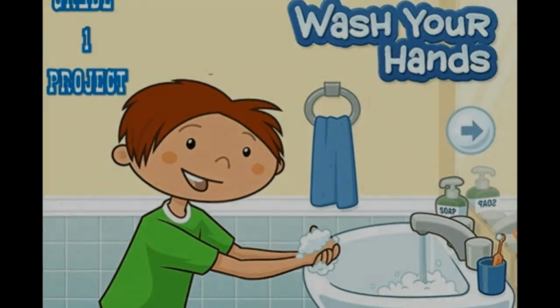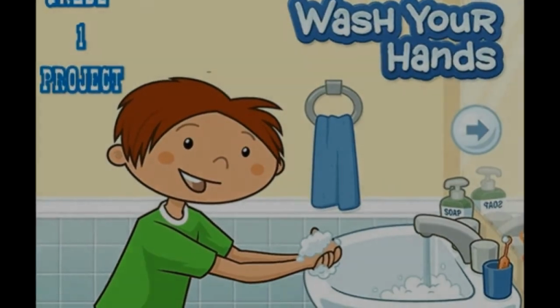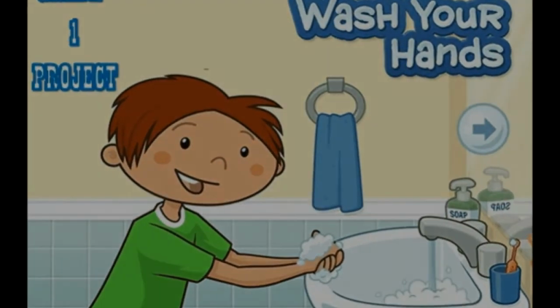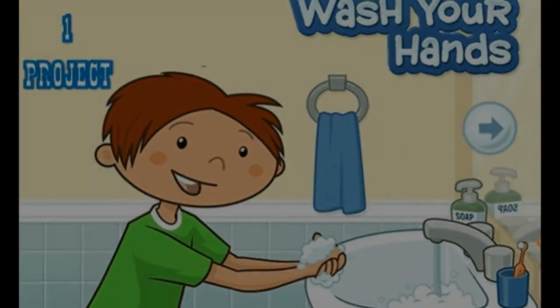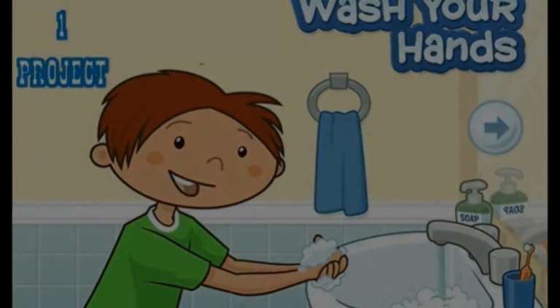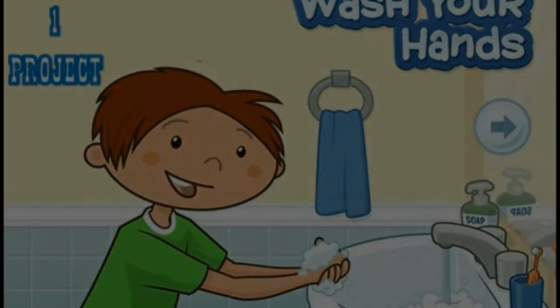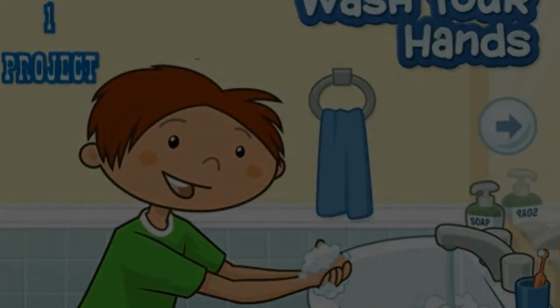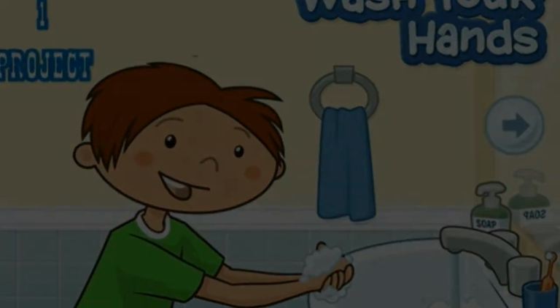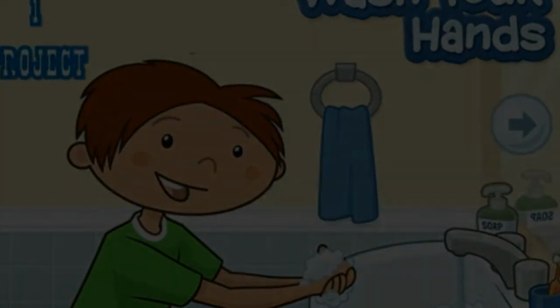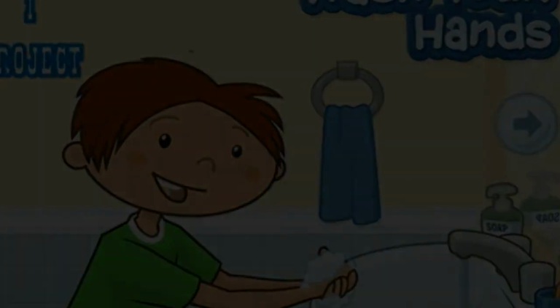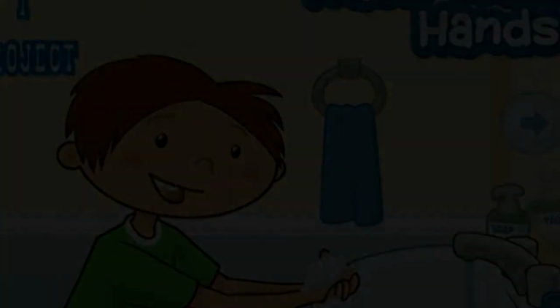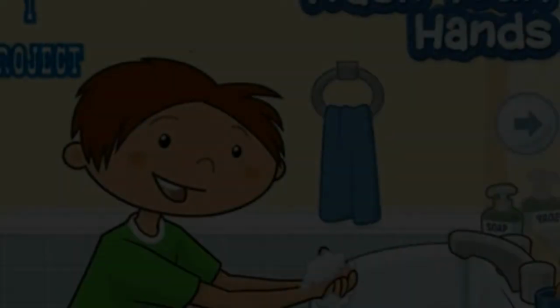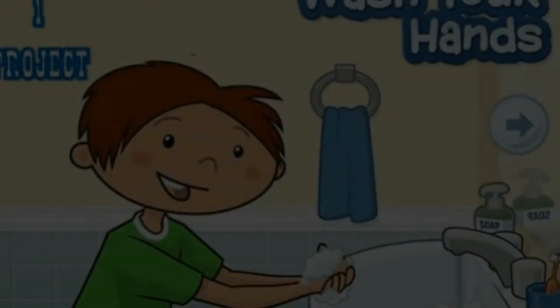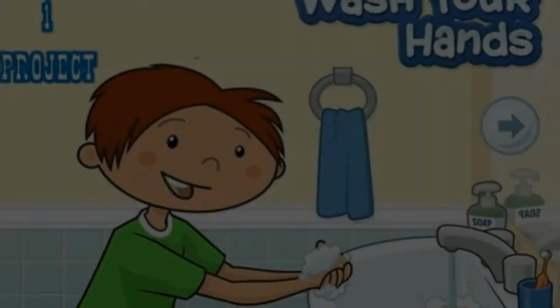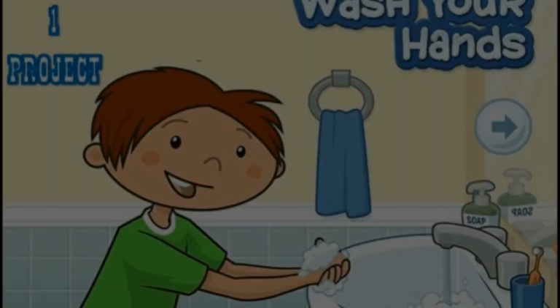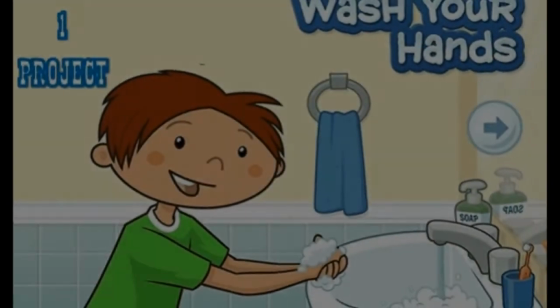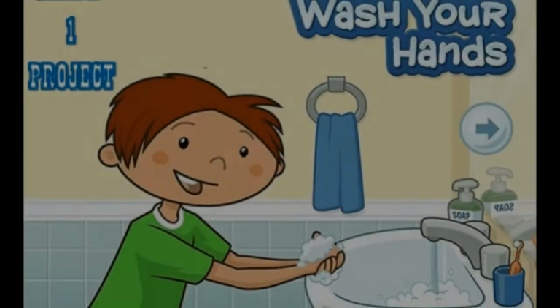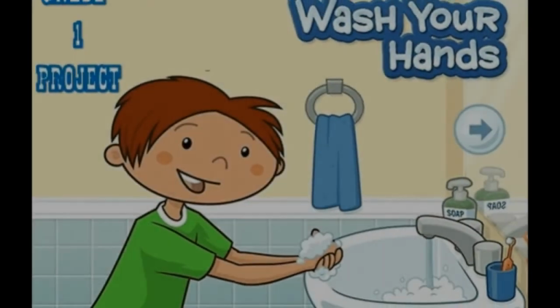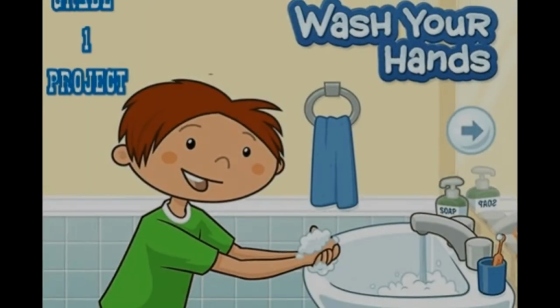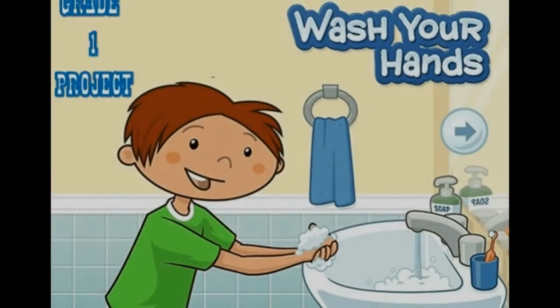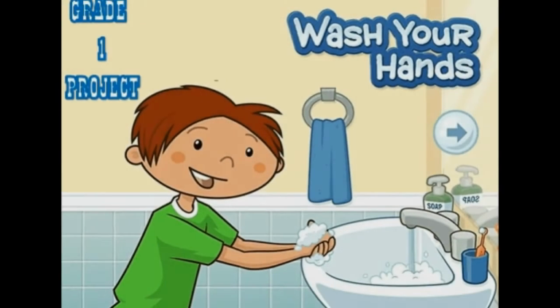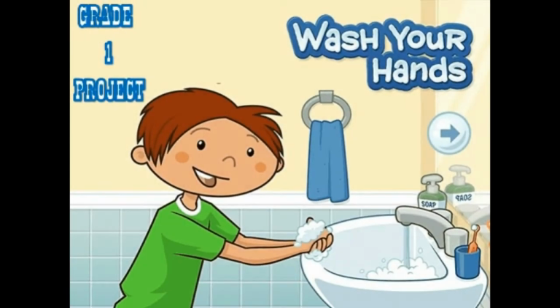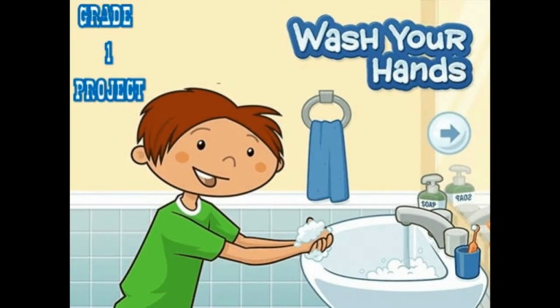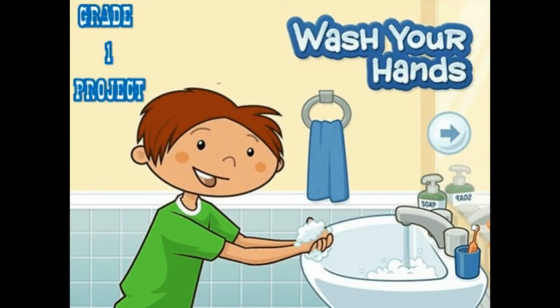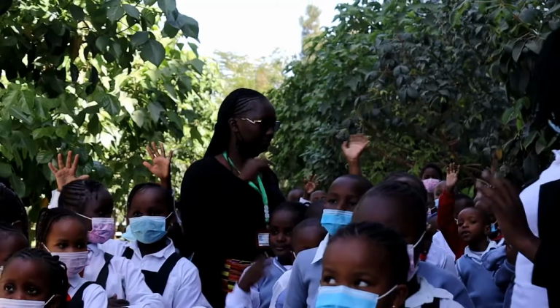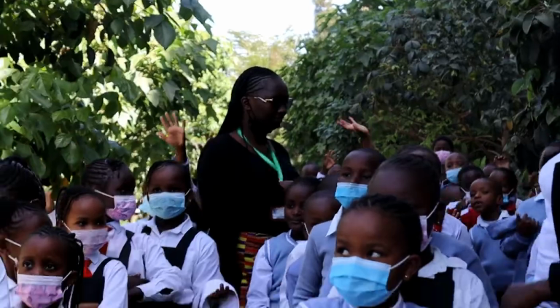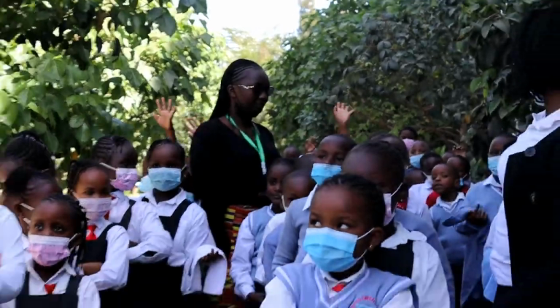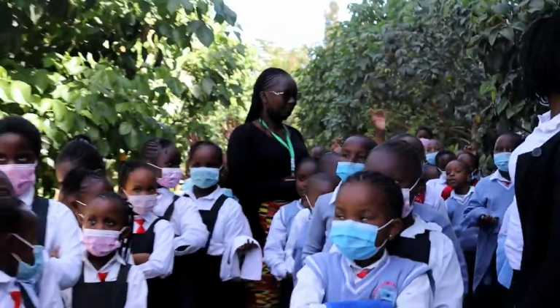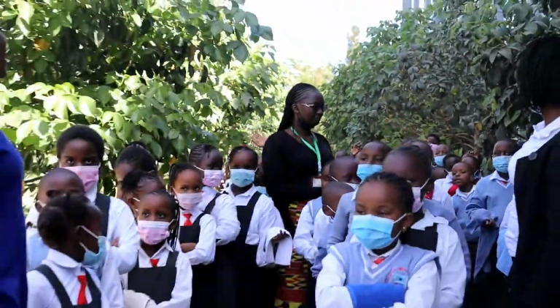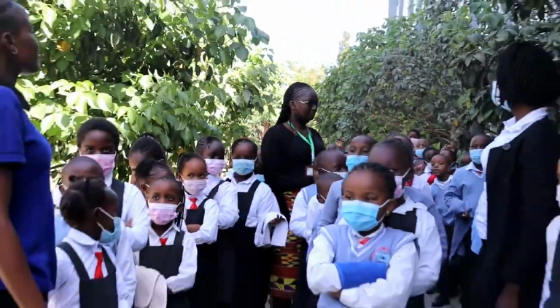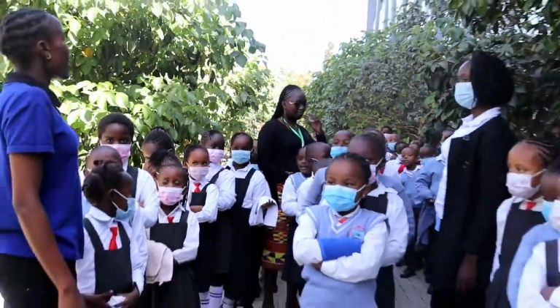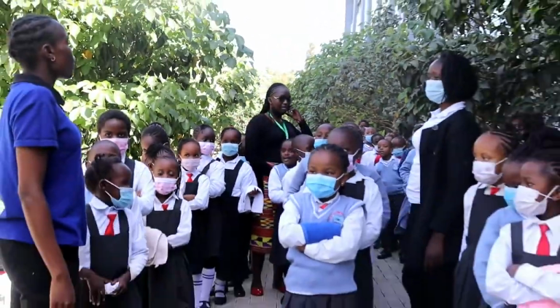Wash your hands, wash your hands, everybody come along. How are you feeling right now?